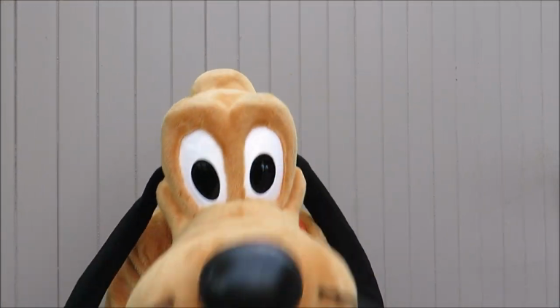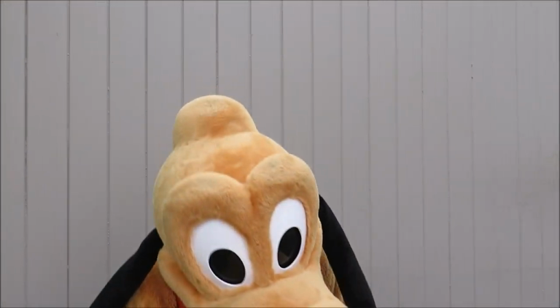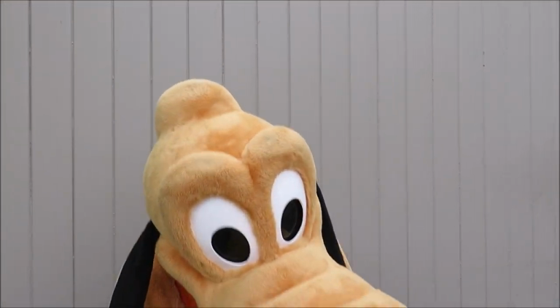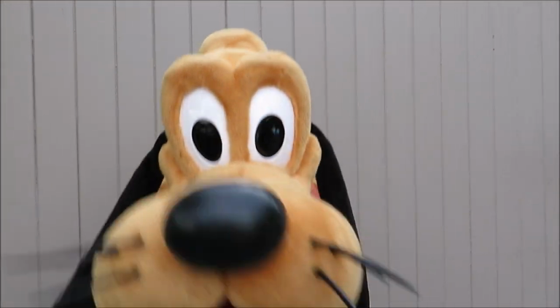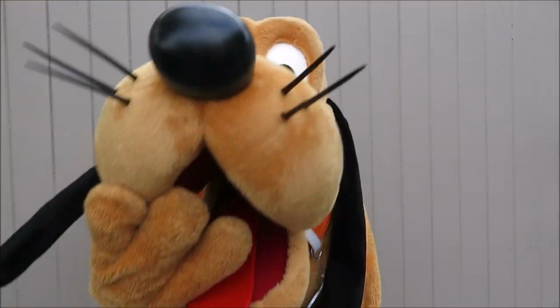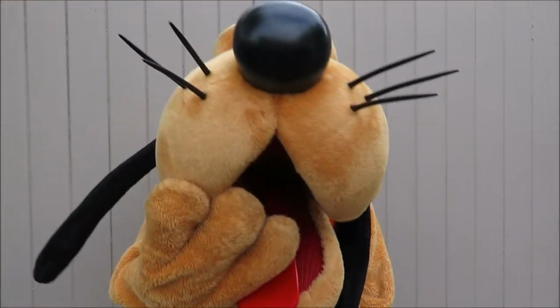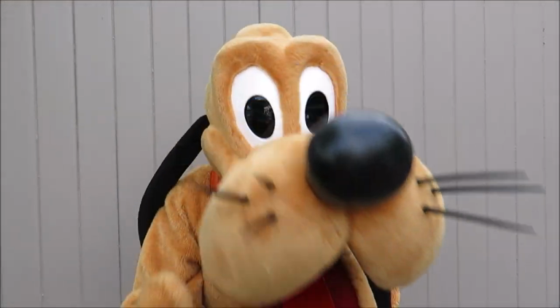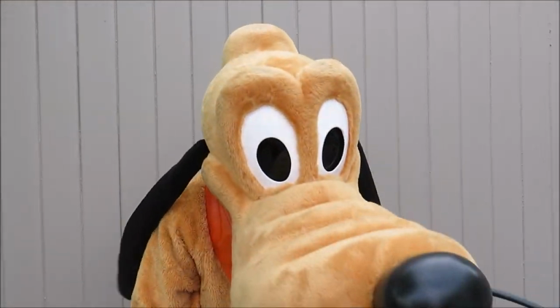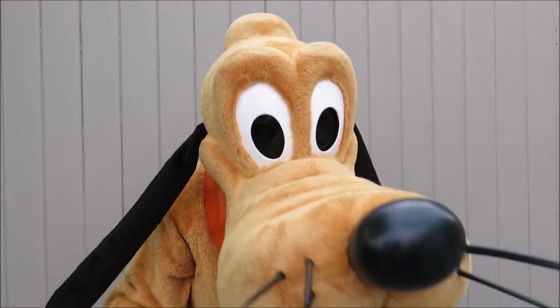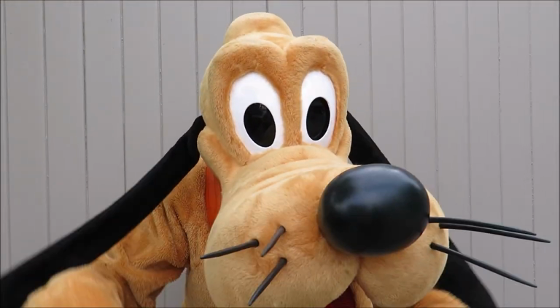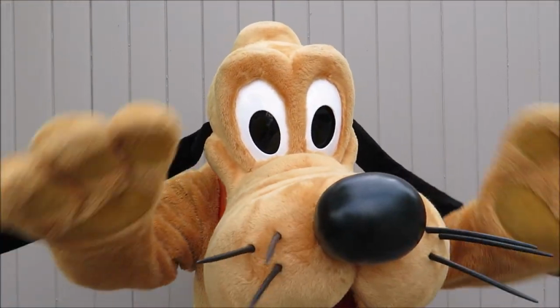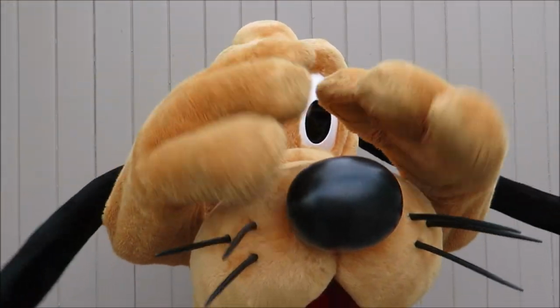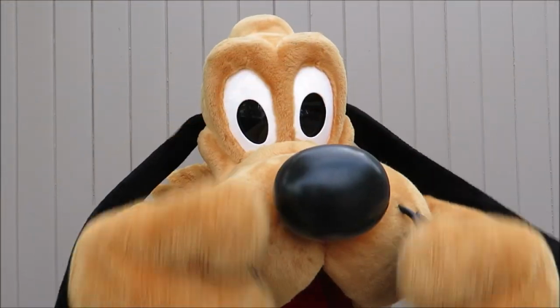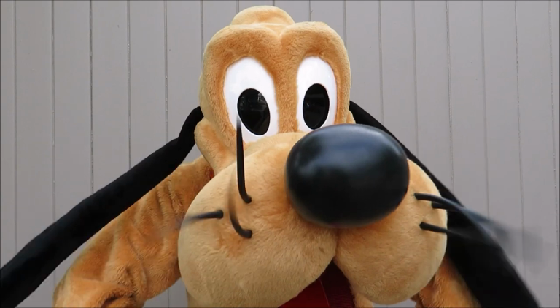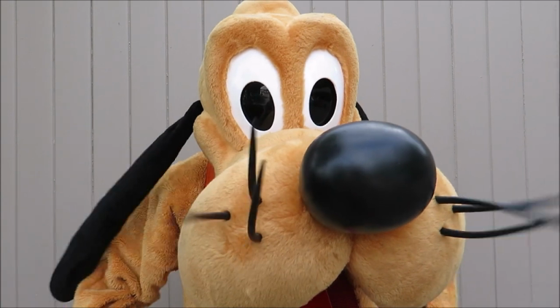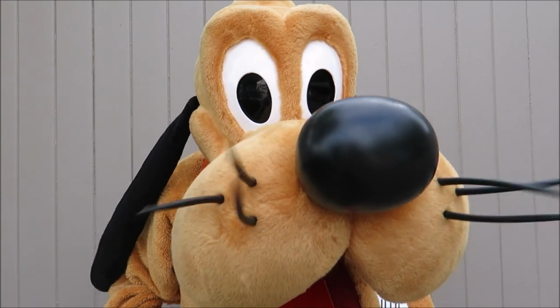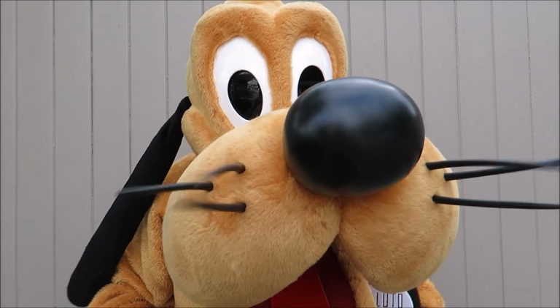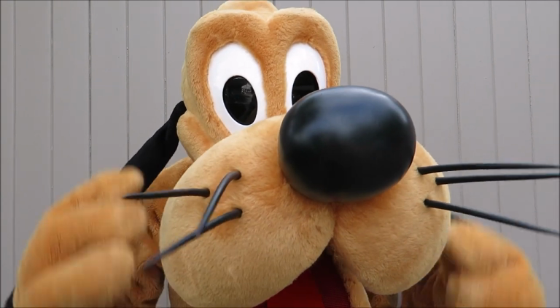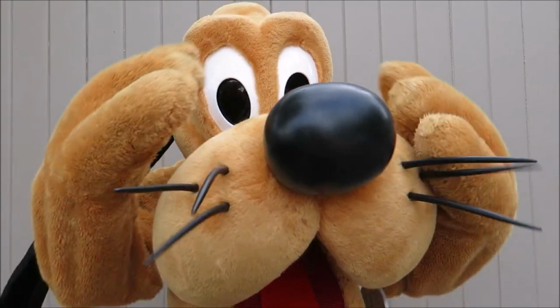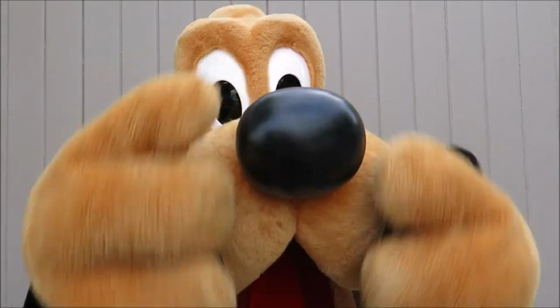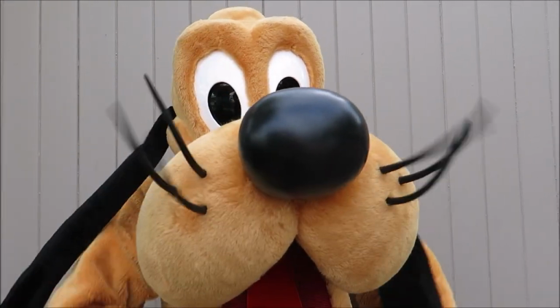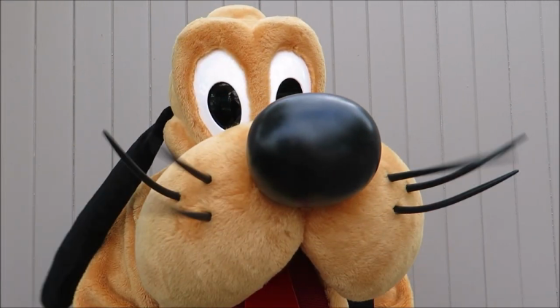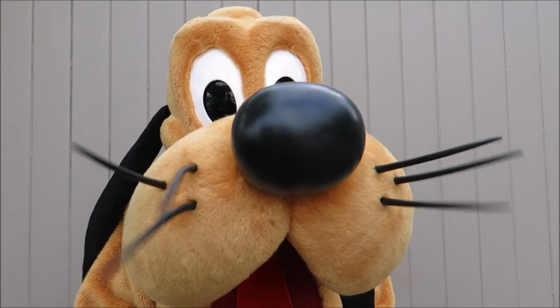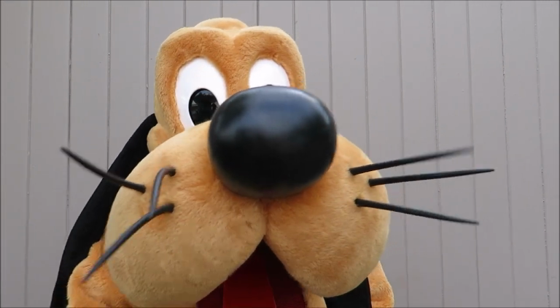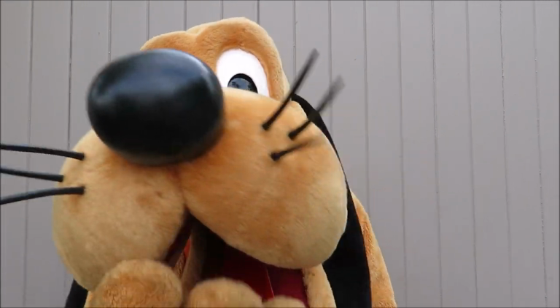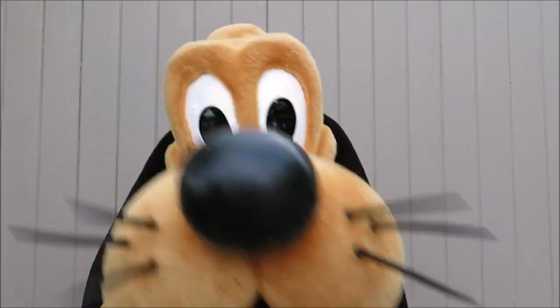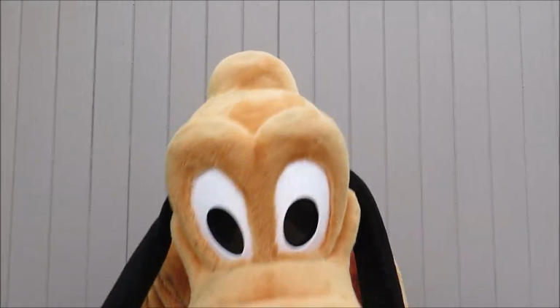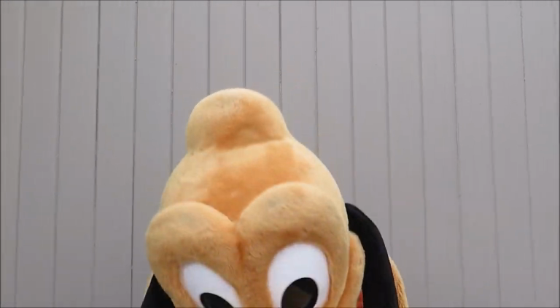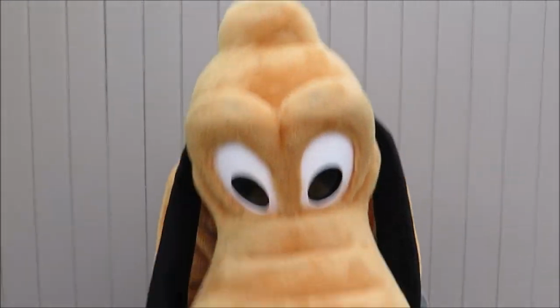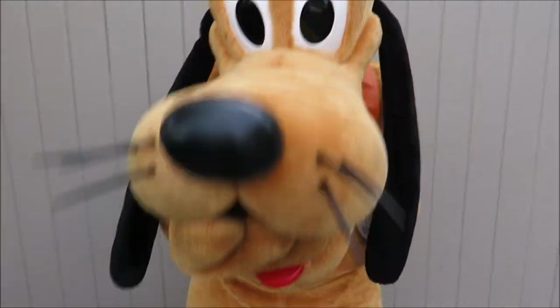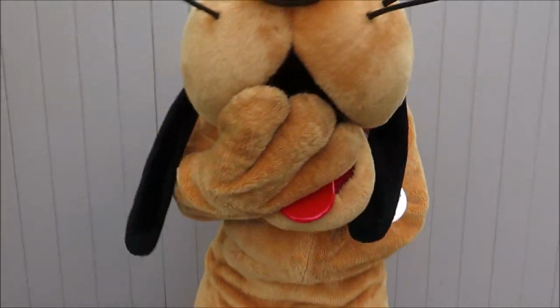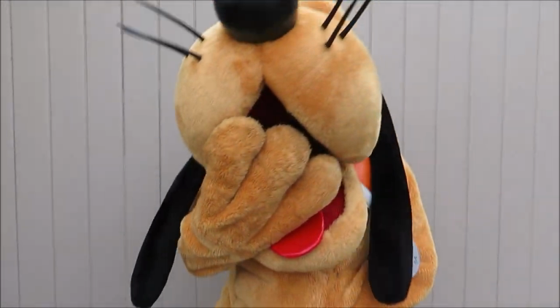Look at those whiskers. Springy dog! Springy dog.